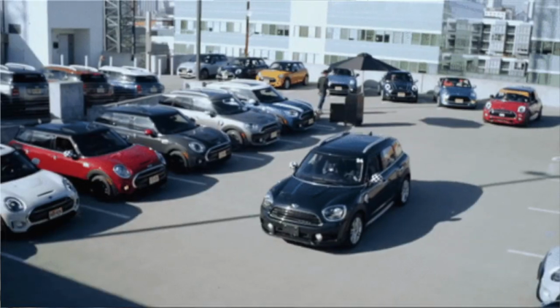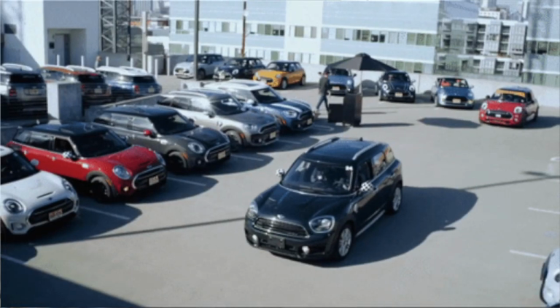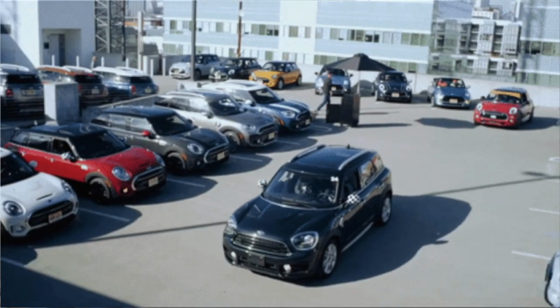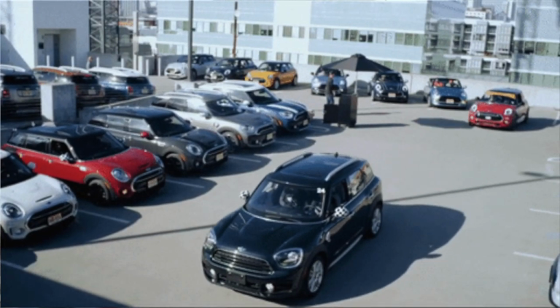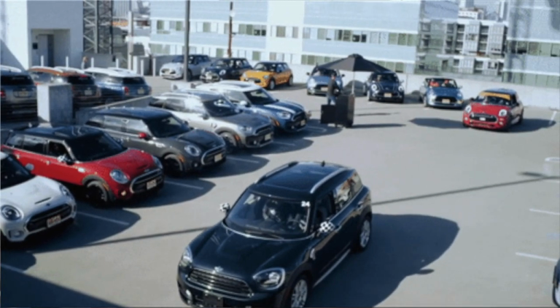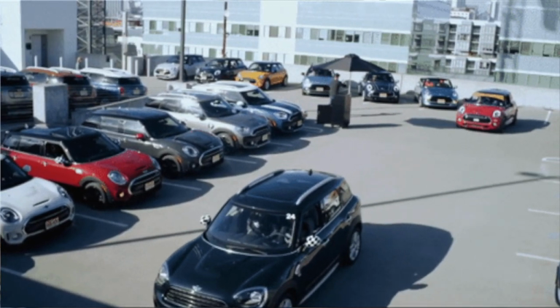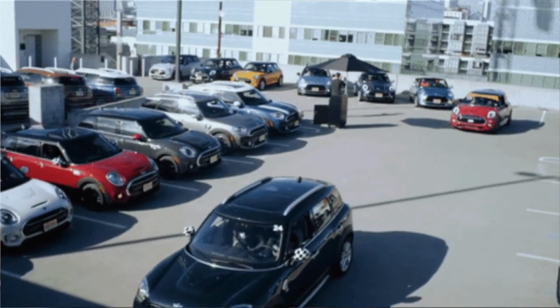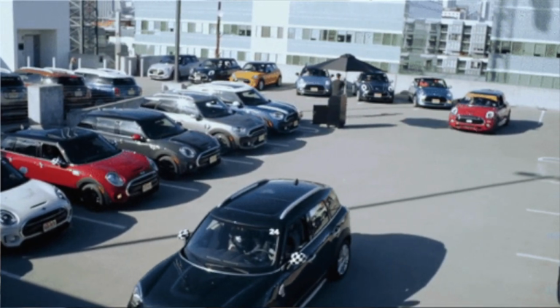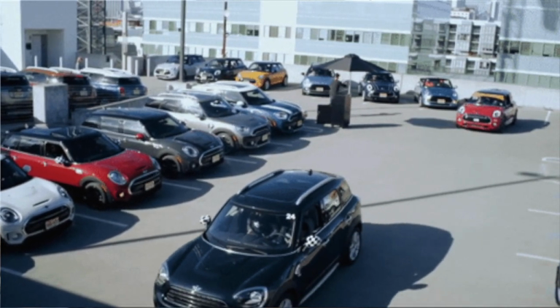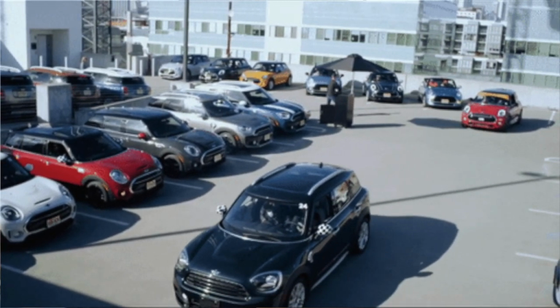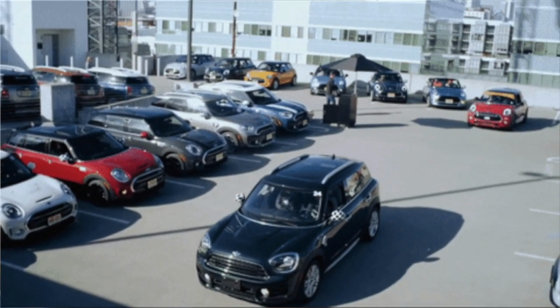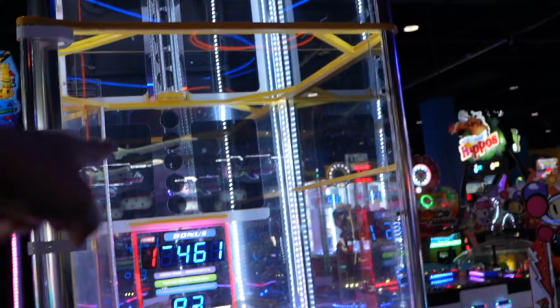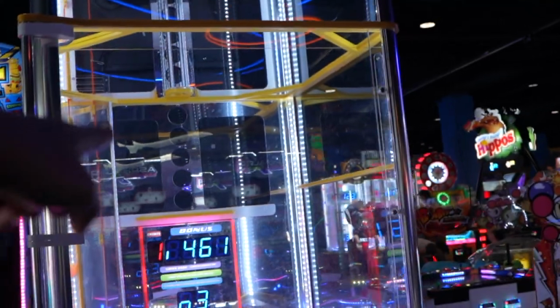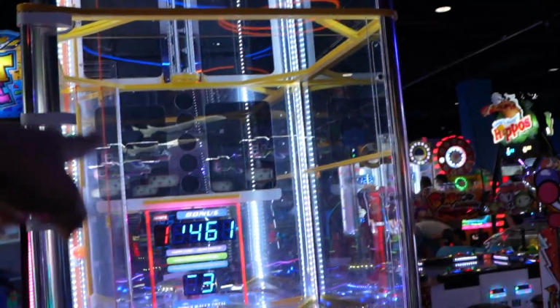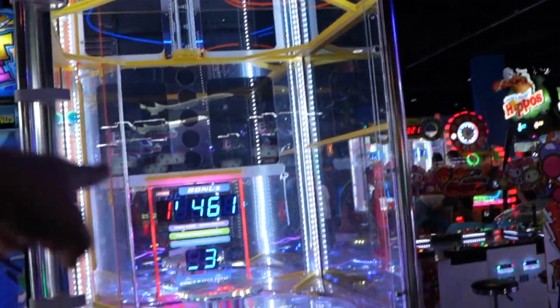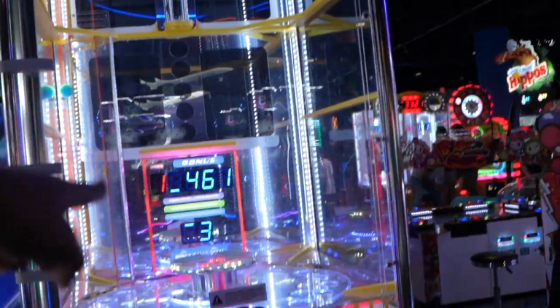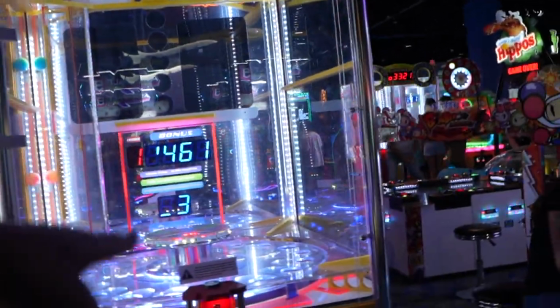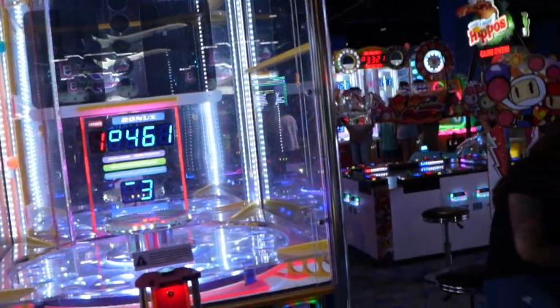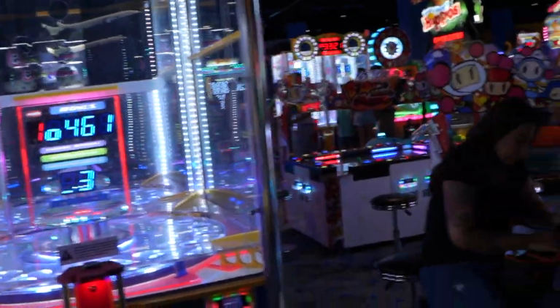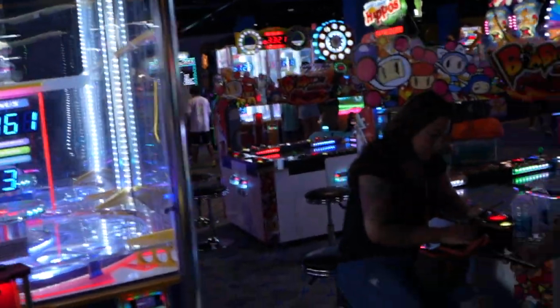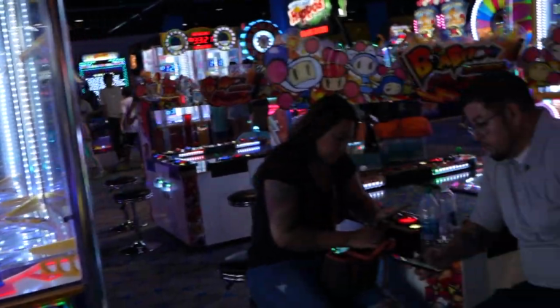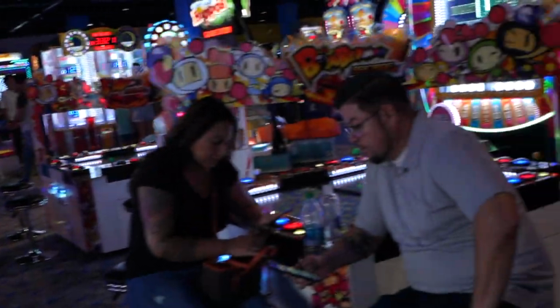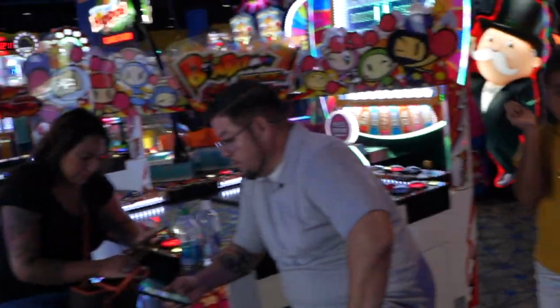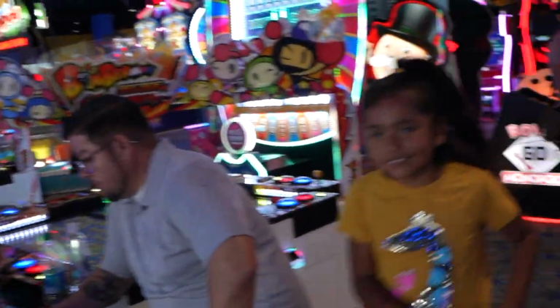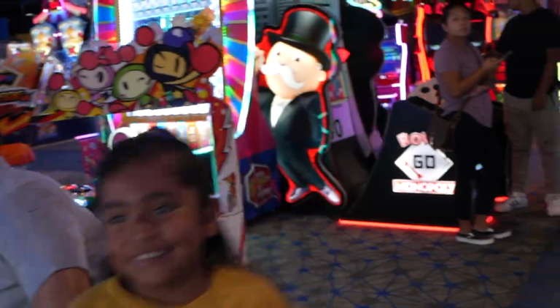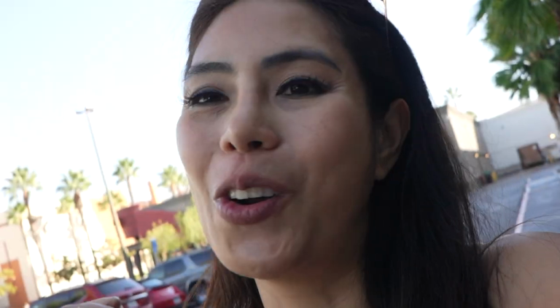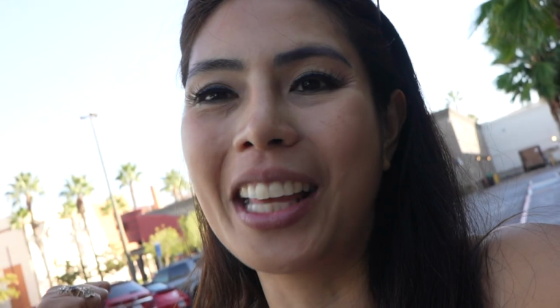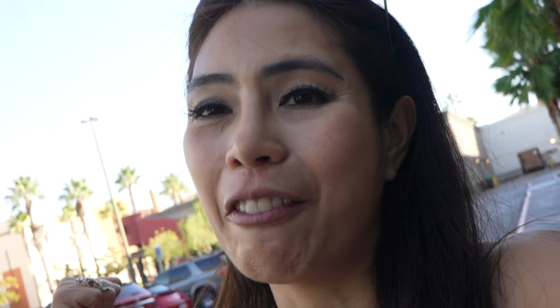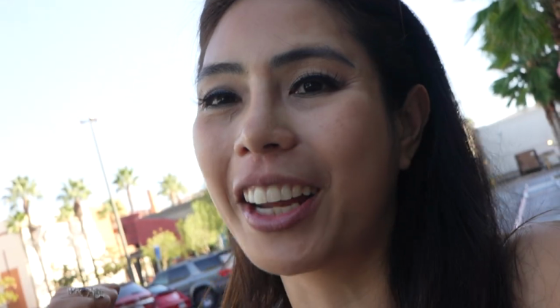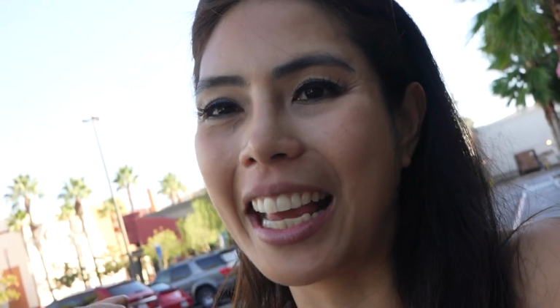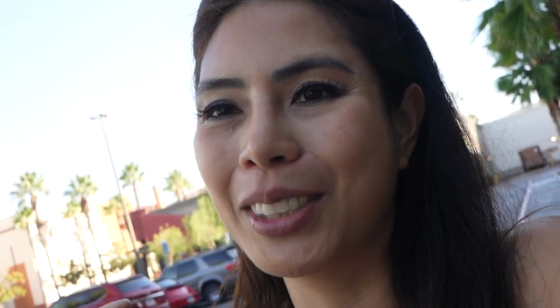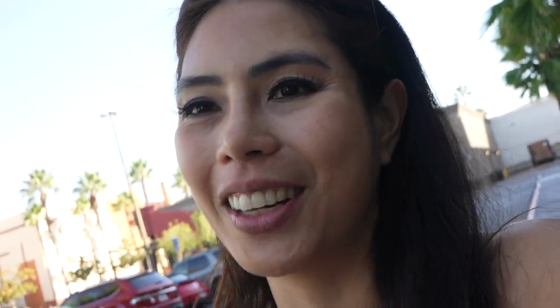We ended up going to a bowling place. Everyone's here — the whole parking lot is full. We played some arcade games, which is really fun because we didn't know they had arcade games here.